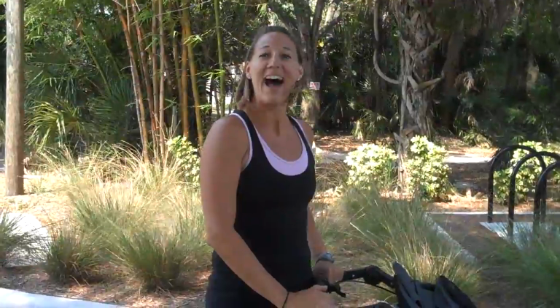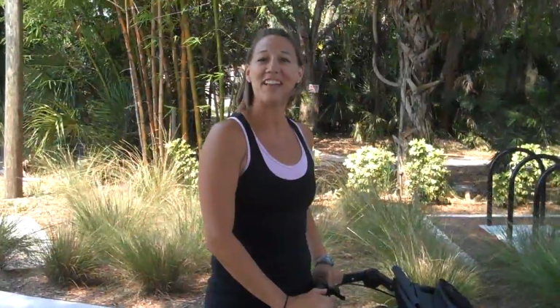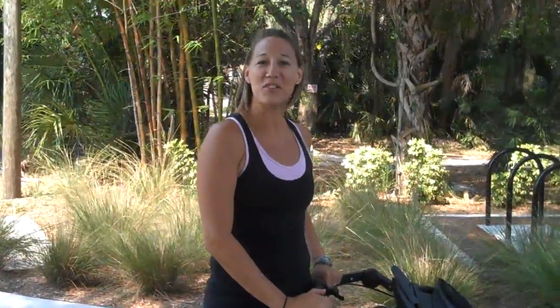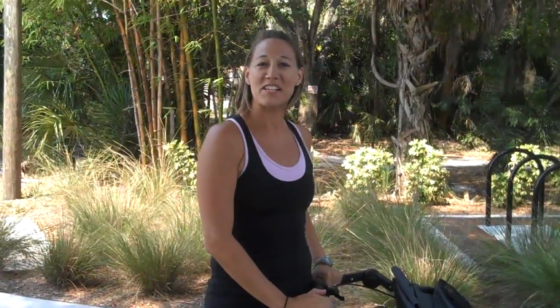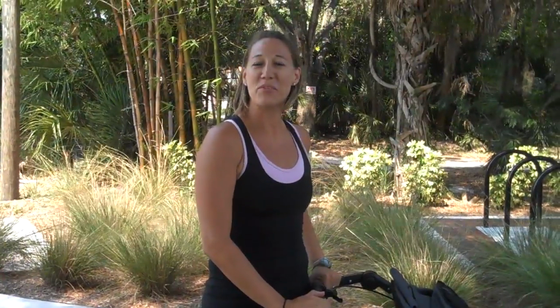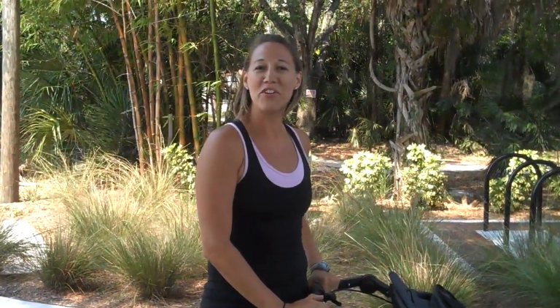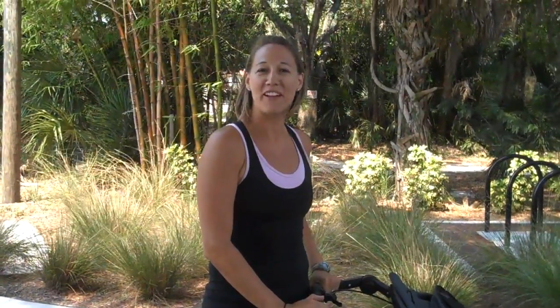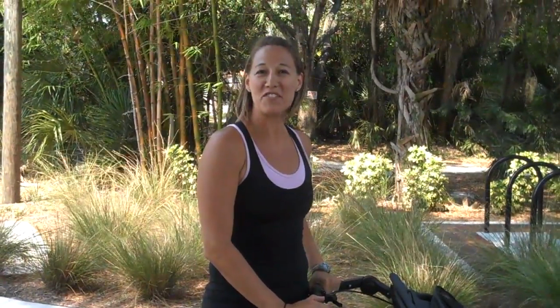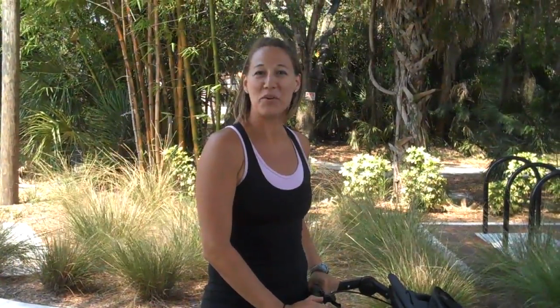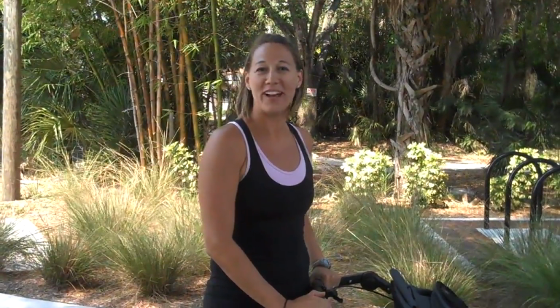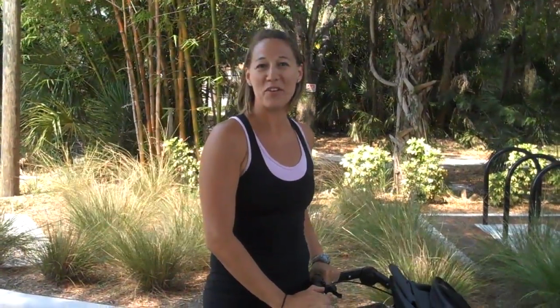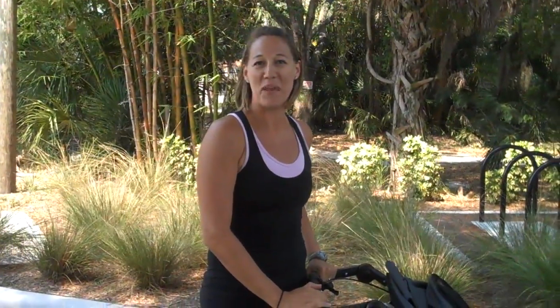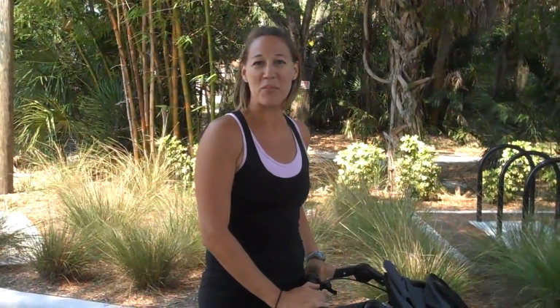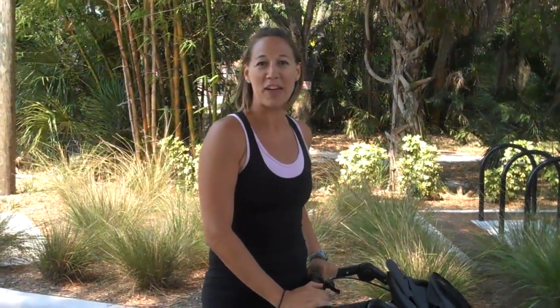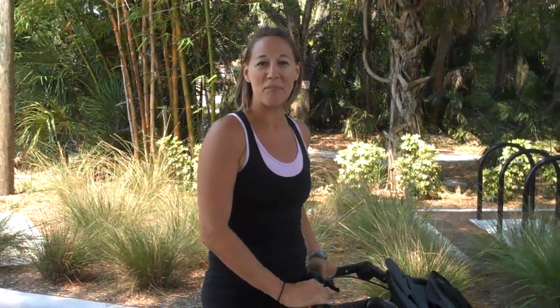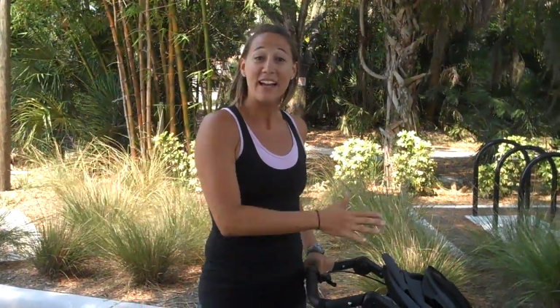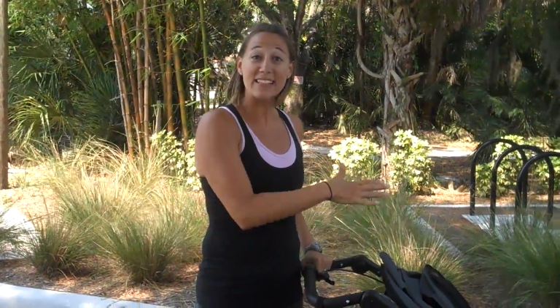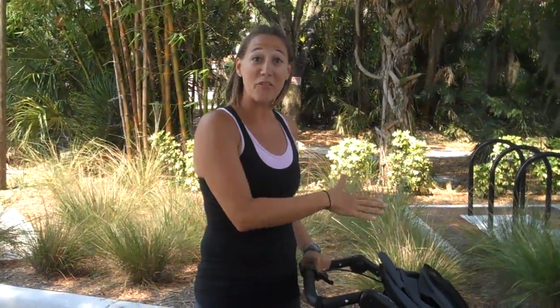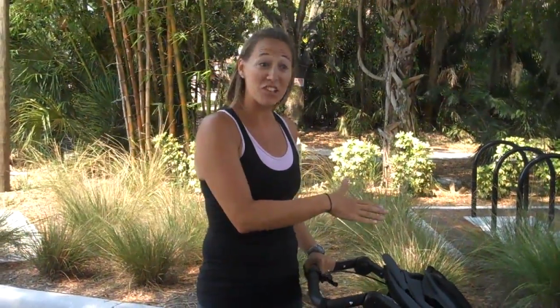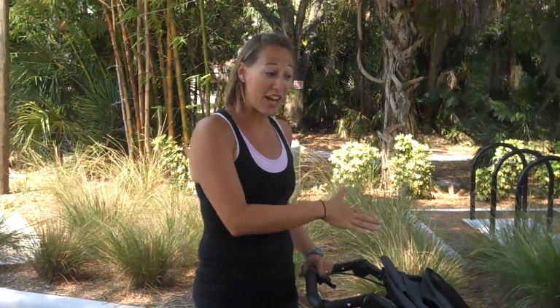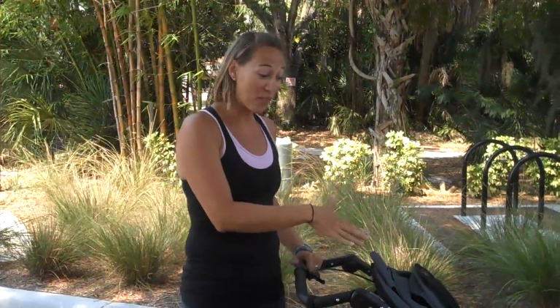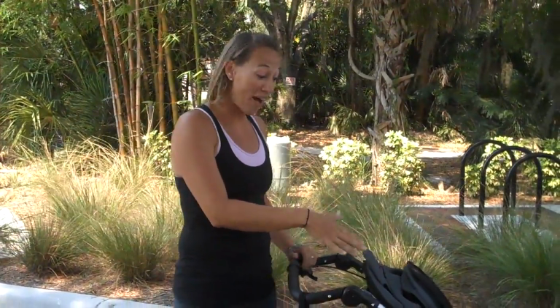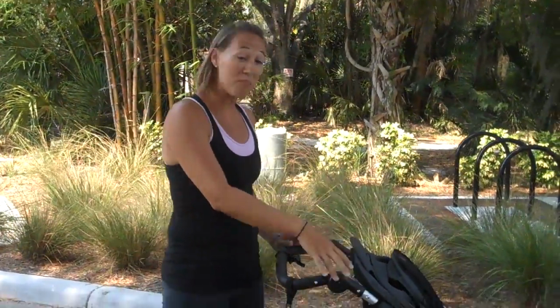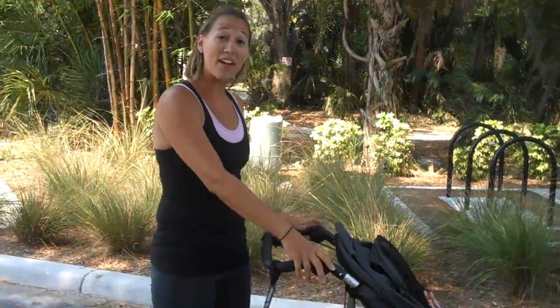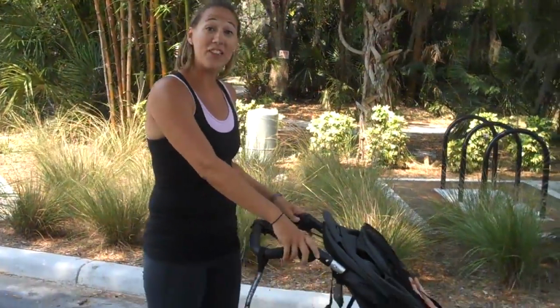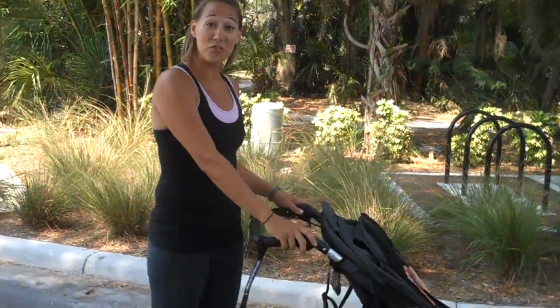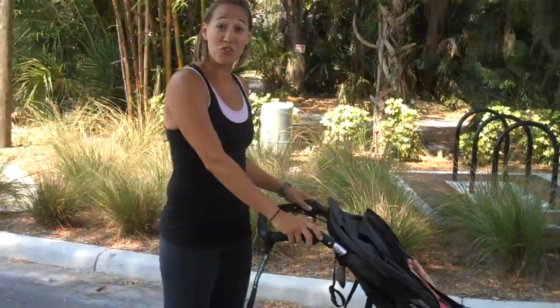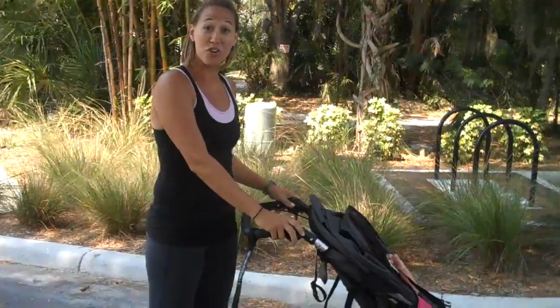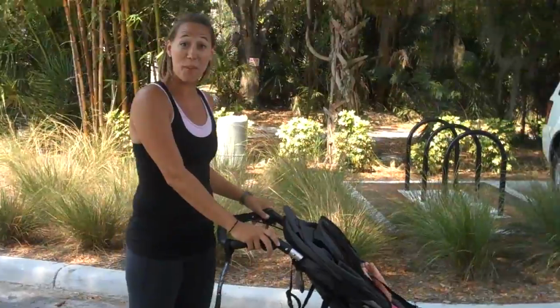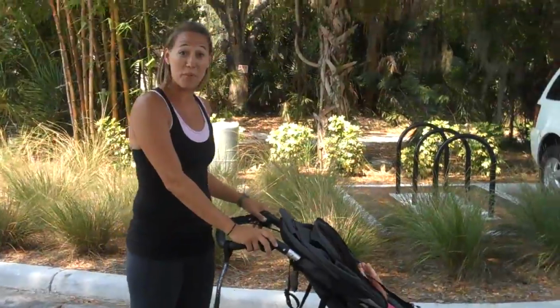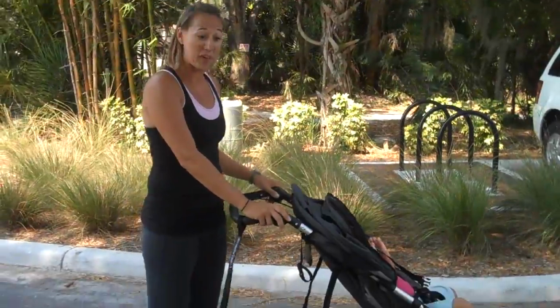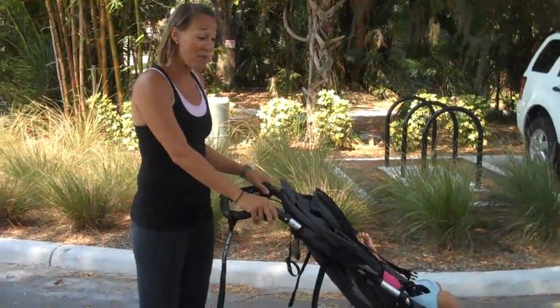Hi, it's Christy Brunner, fitness coordinator at Baby Boot Camp. Today we're going to check out the mountain buggy, the new stroller for Baby Boot Camp.